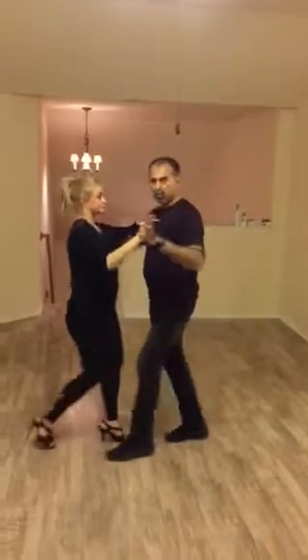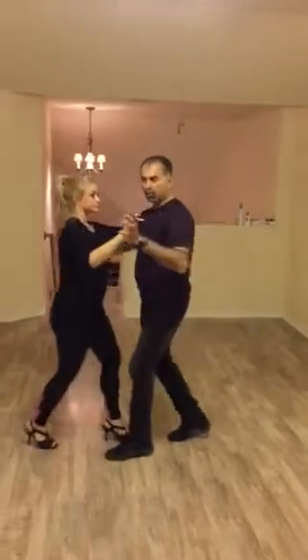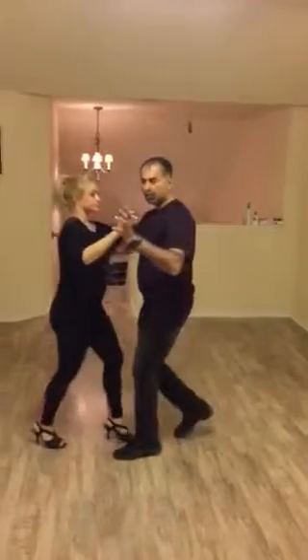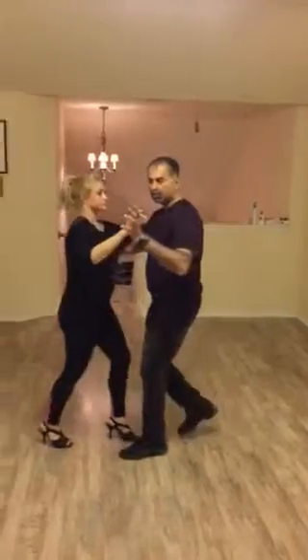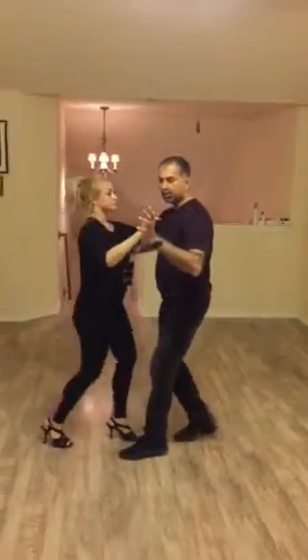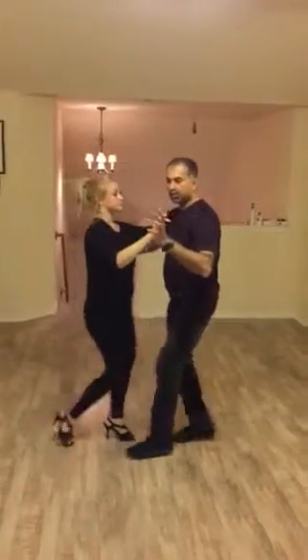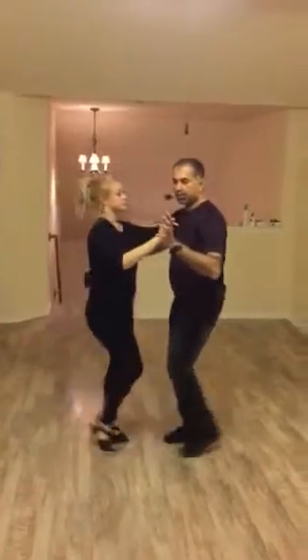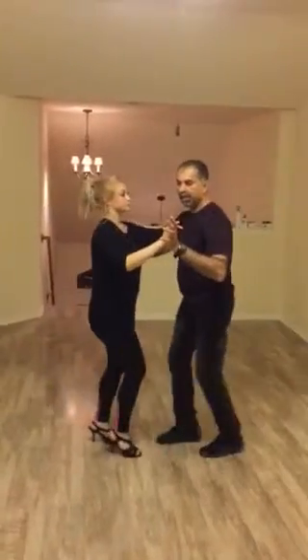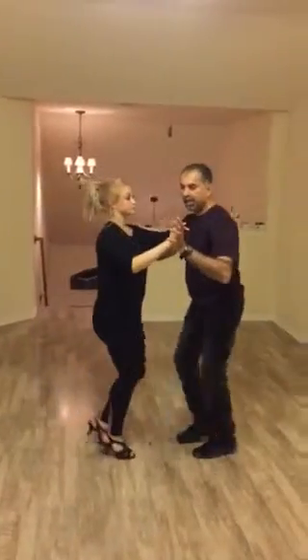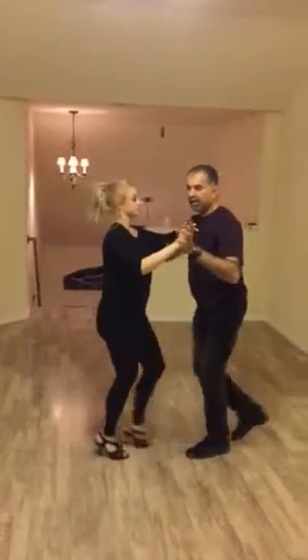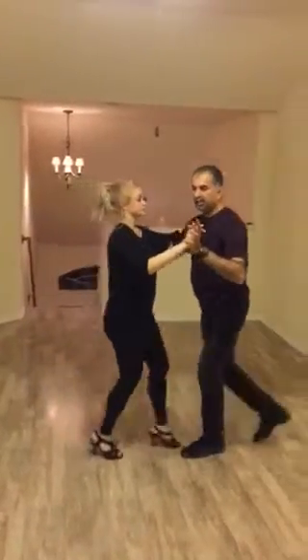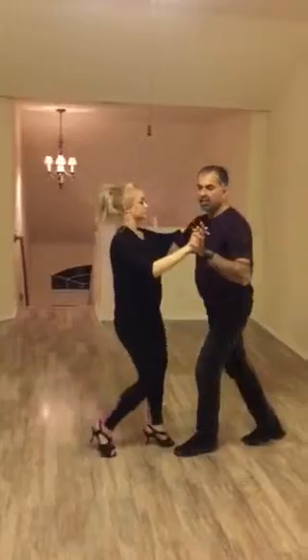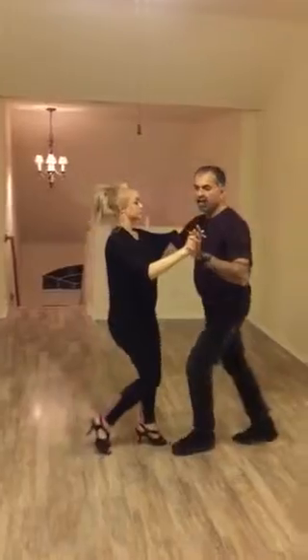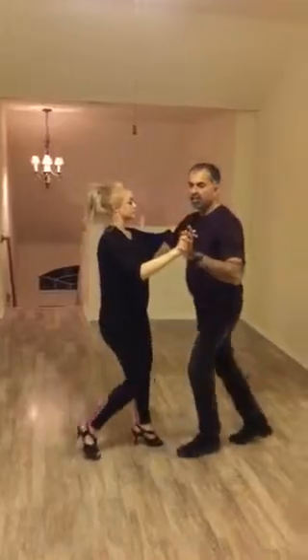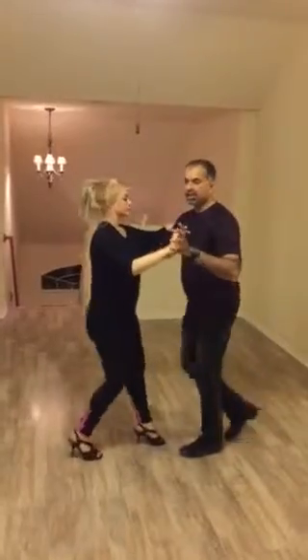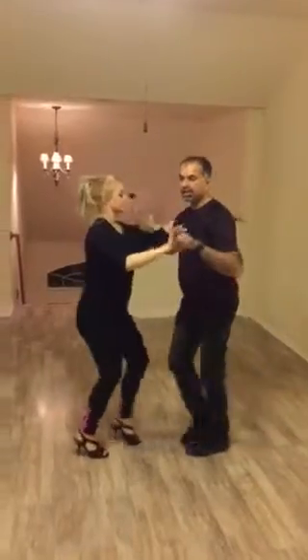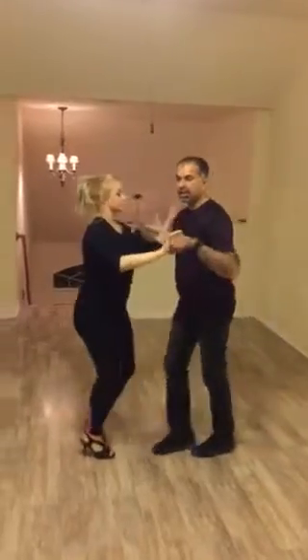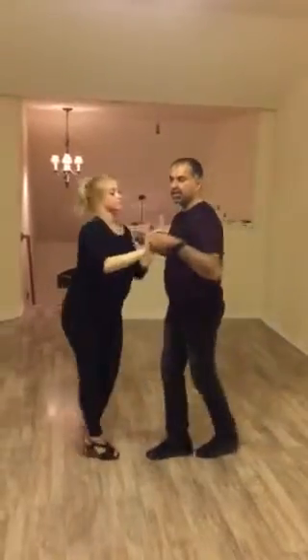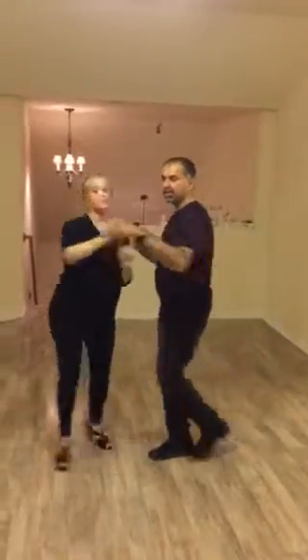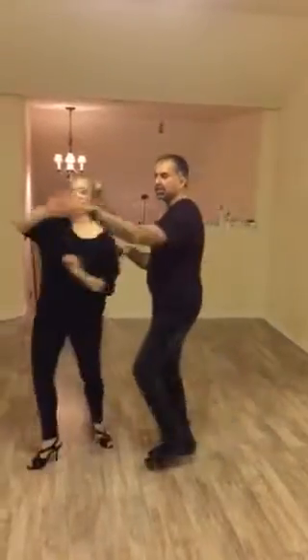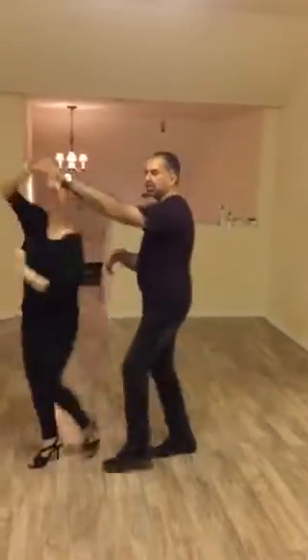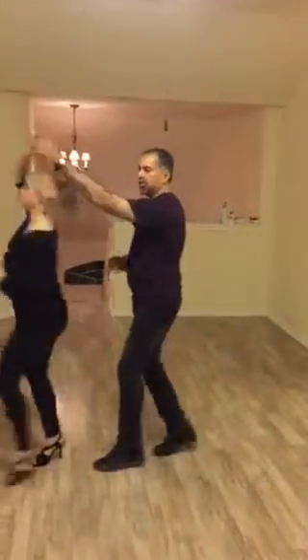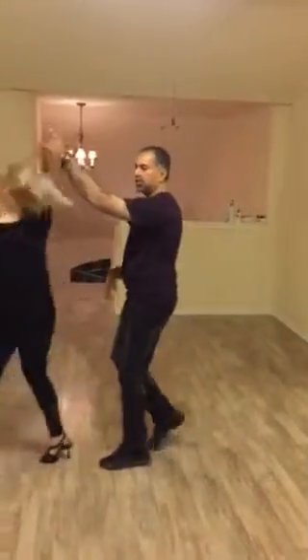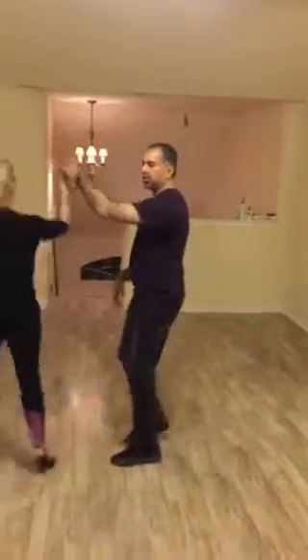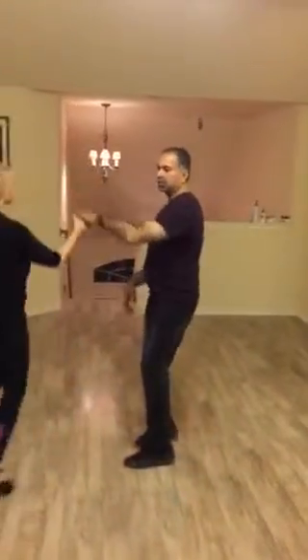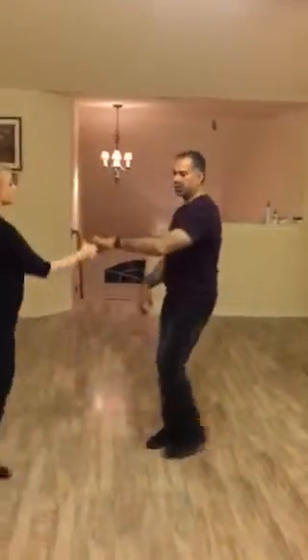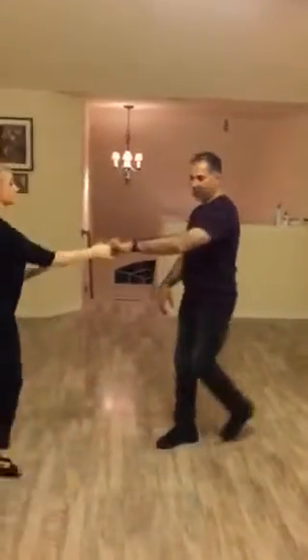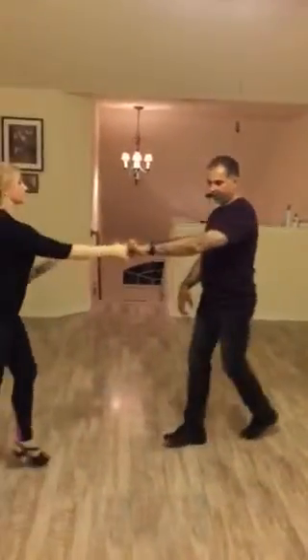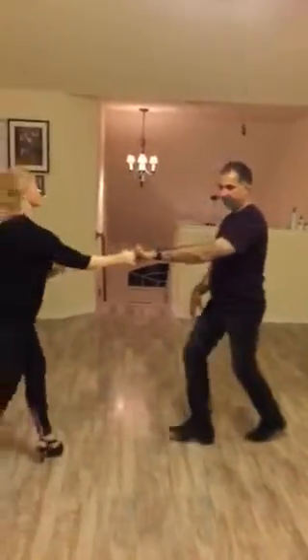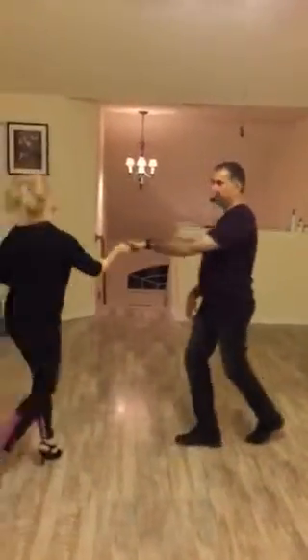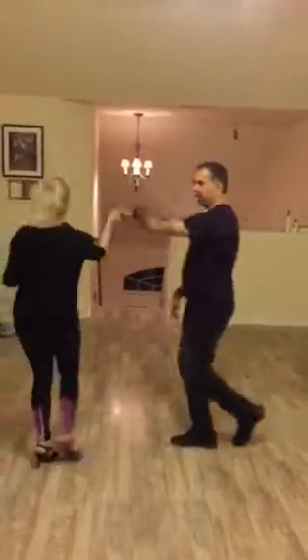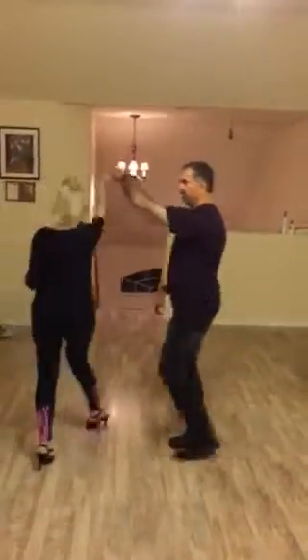One, two, three, five, six, seven — she turns. One, two, three — she turns again.